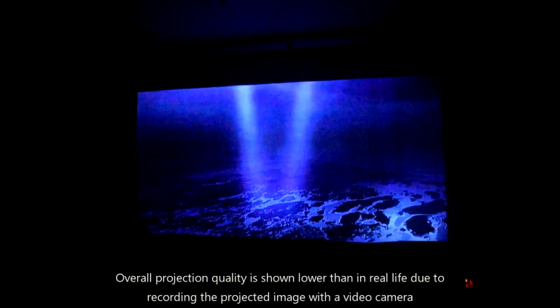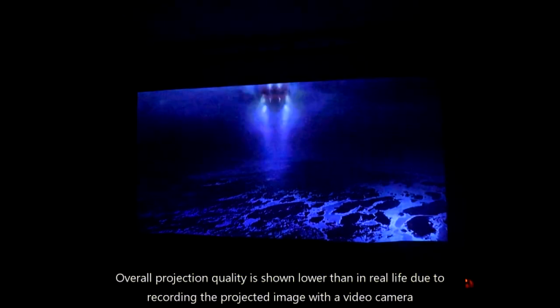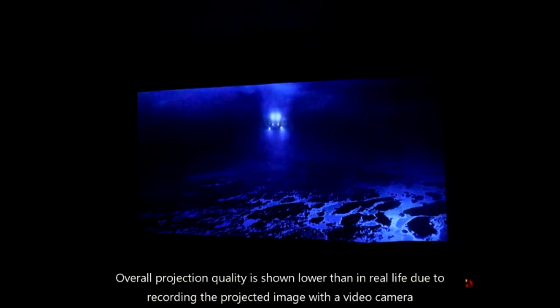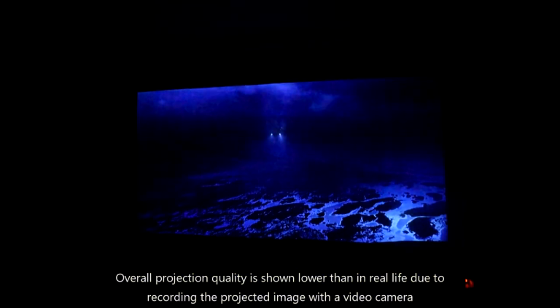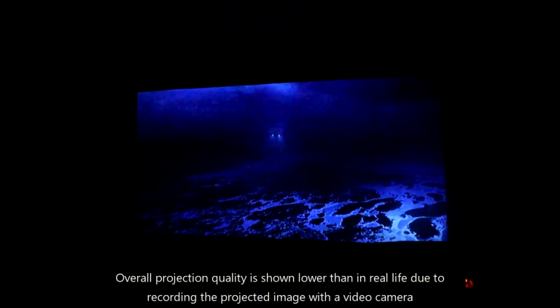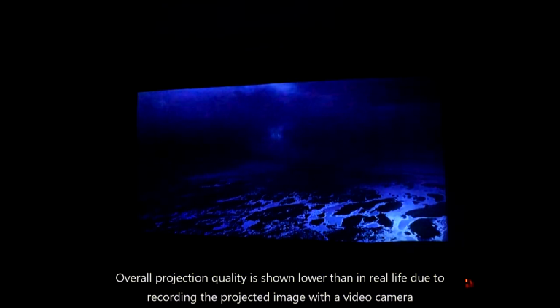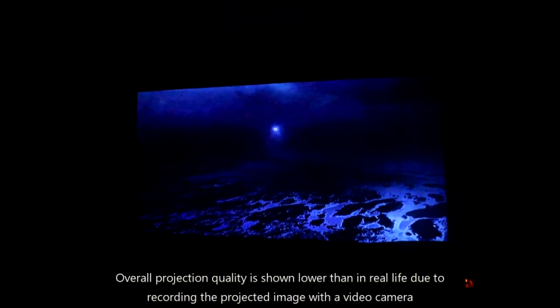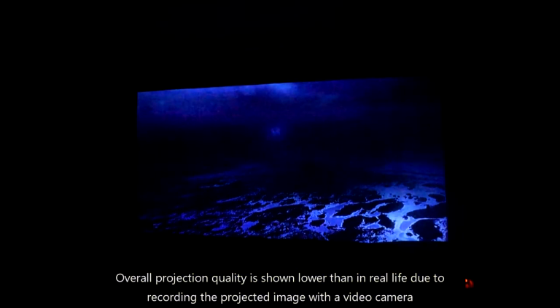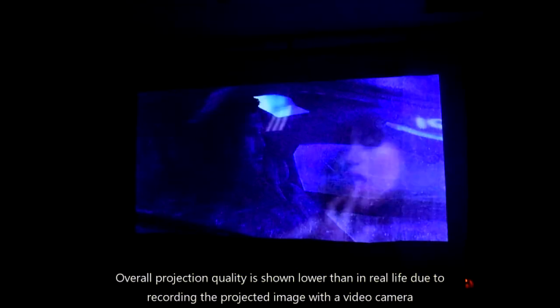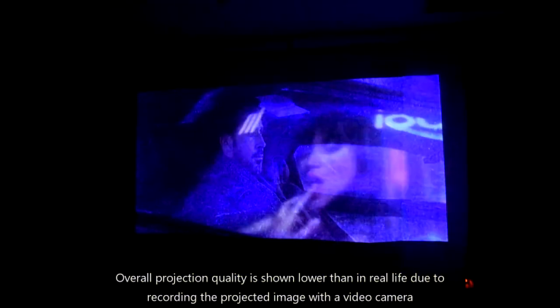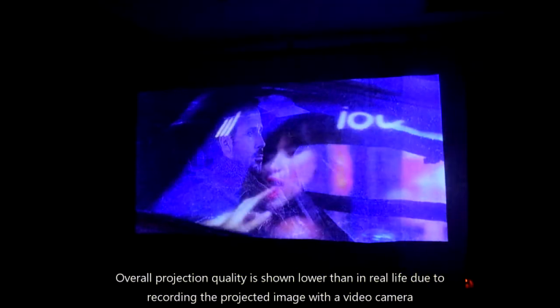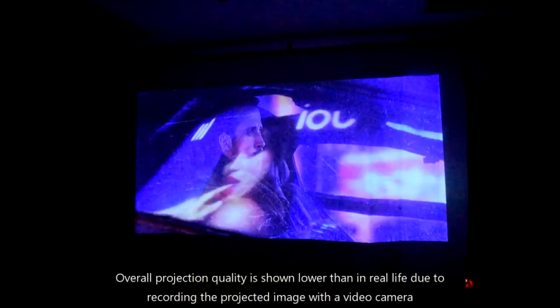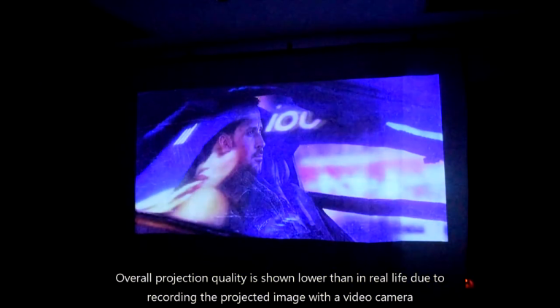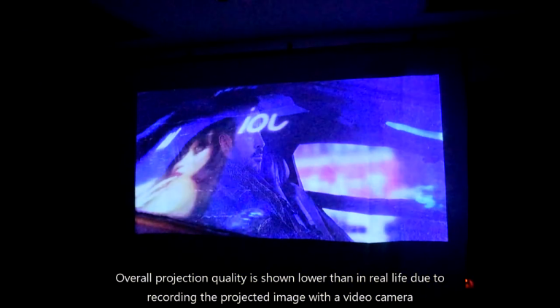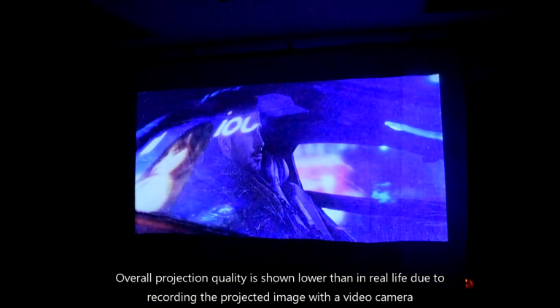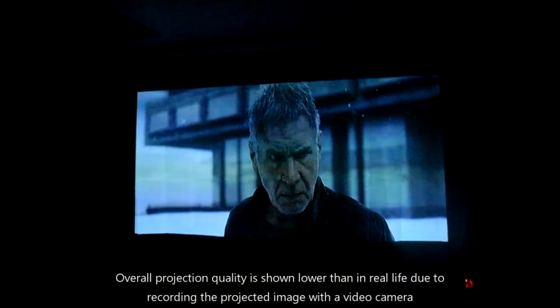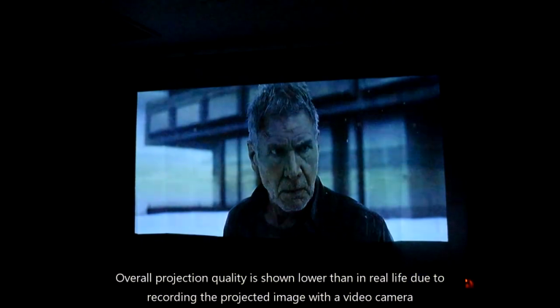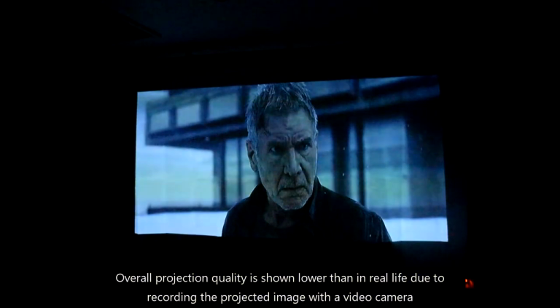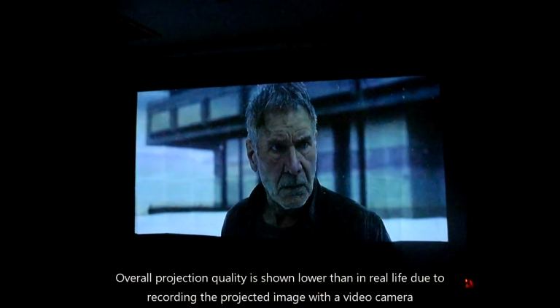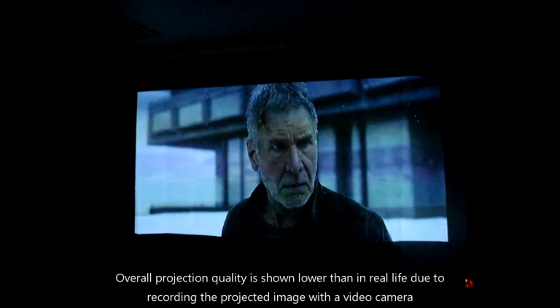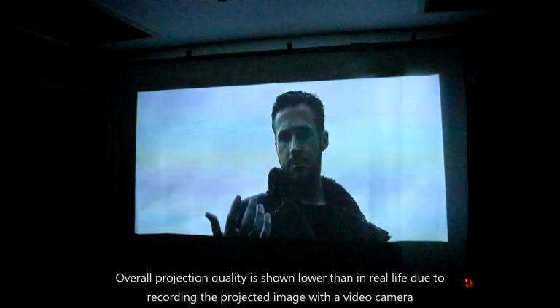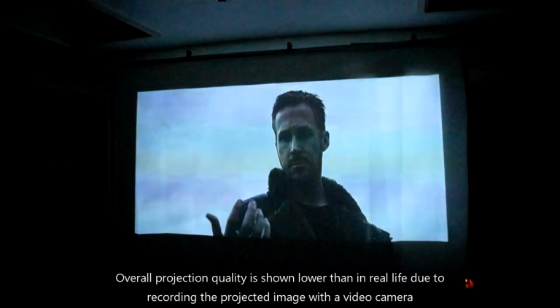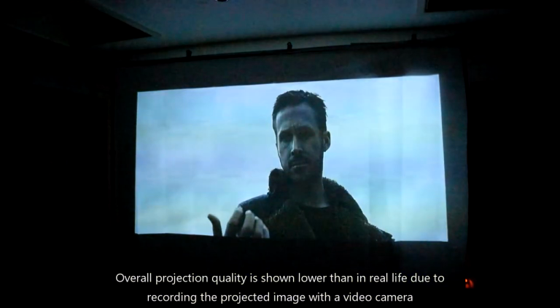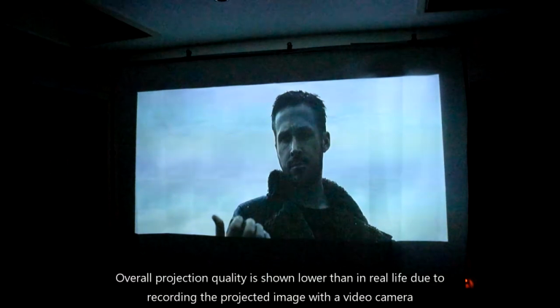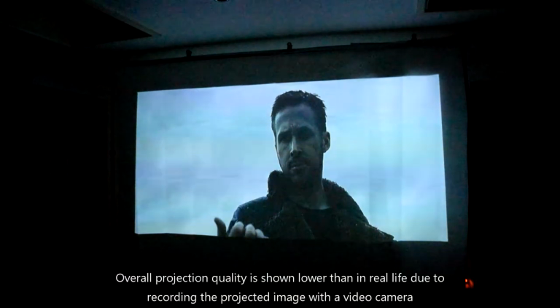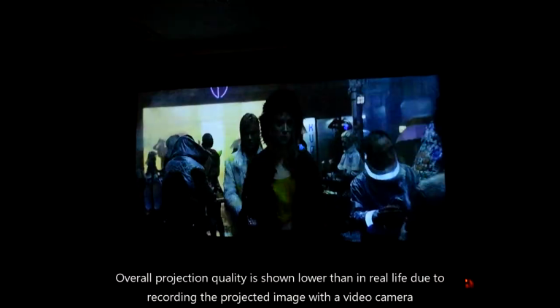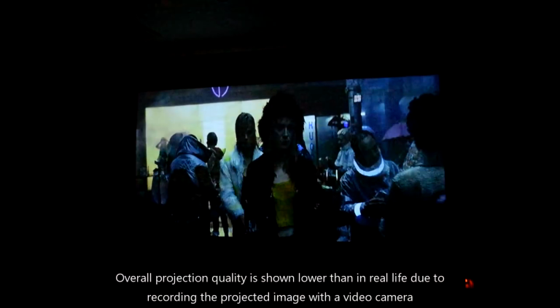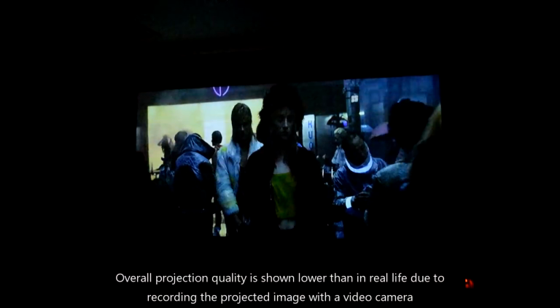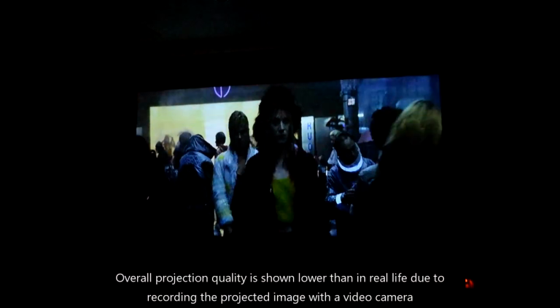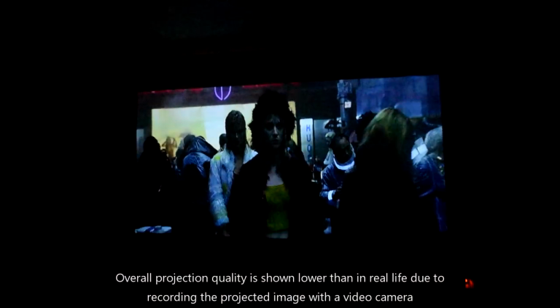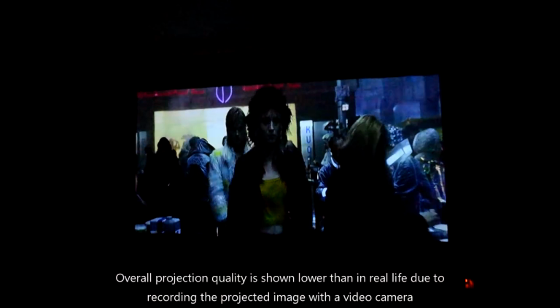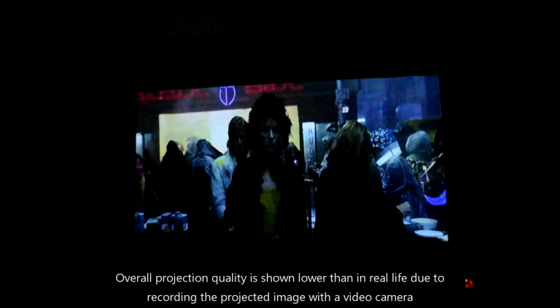In this demo we are showing clips from trailers of forthcoming films. As you can see, the quality is very clear and bright.